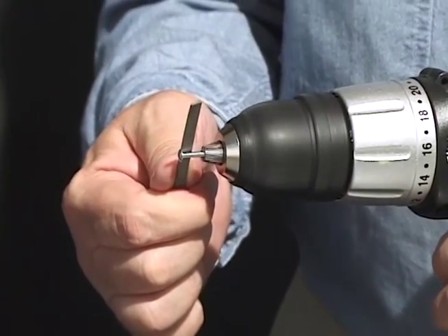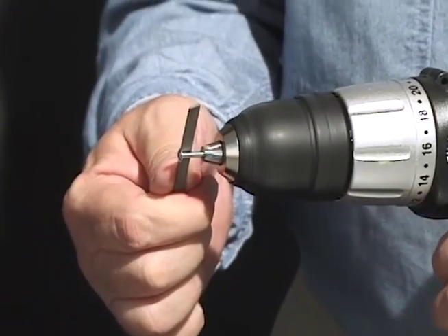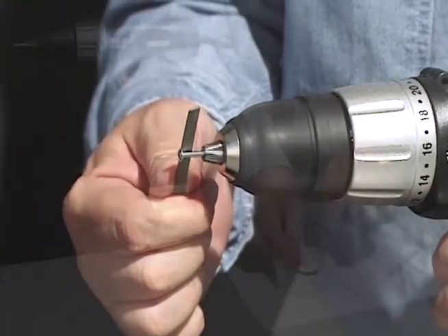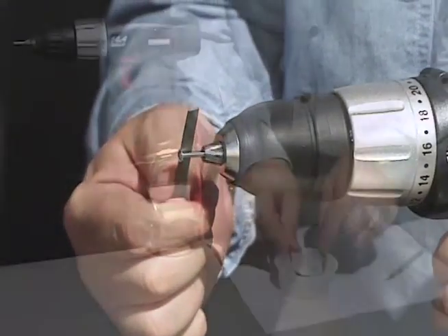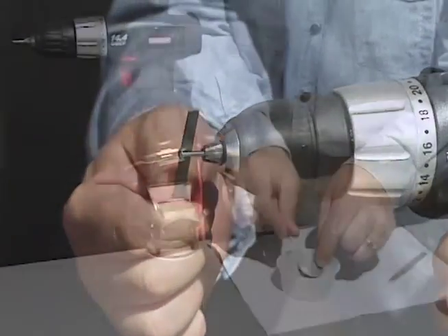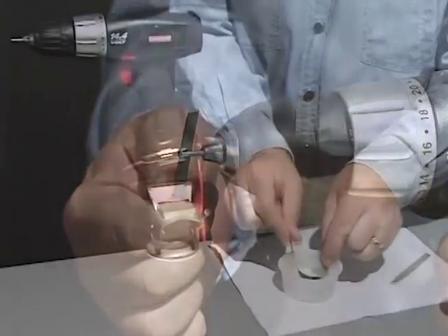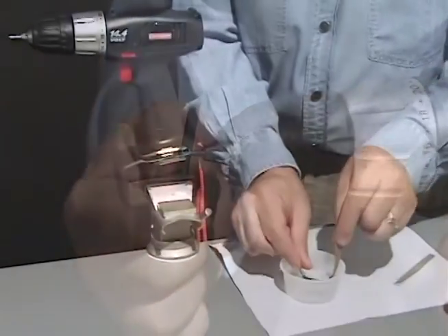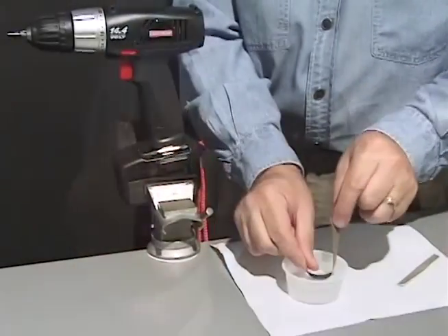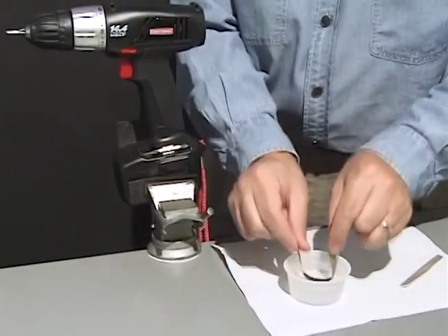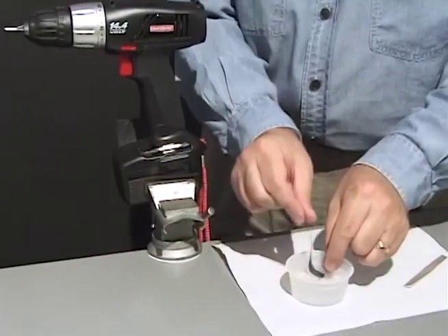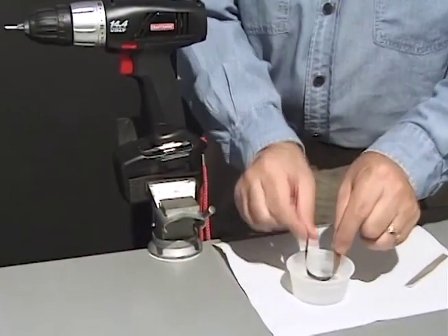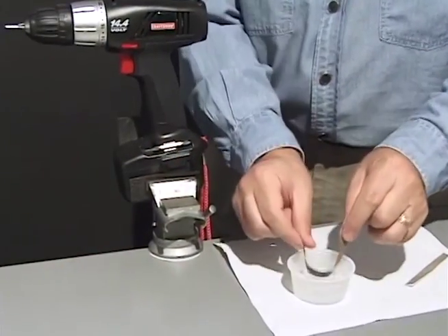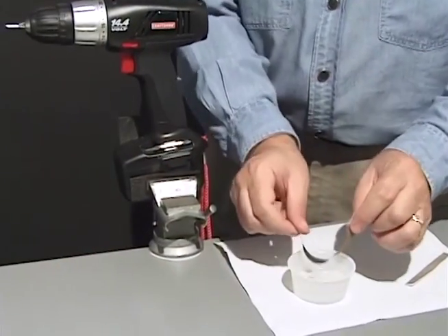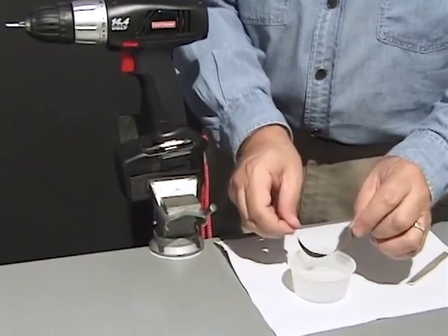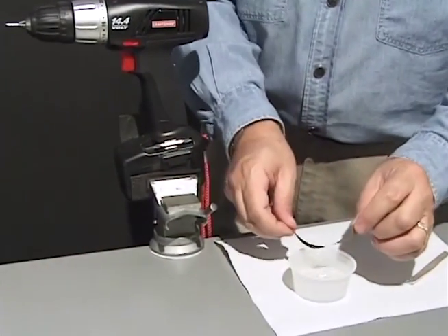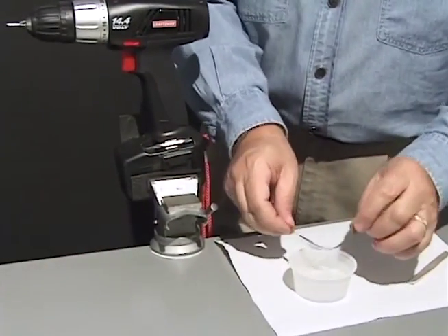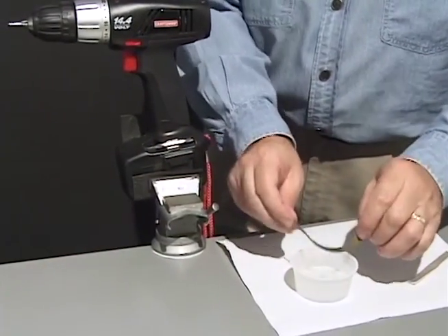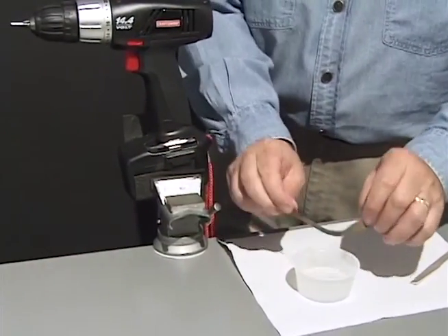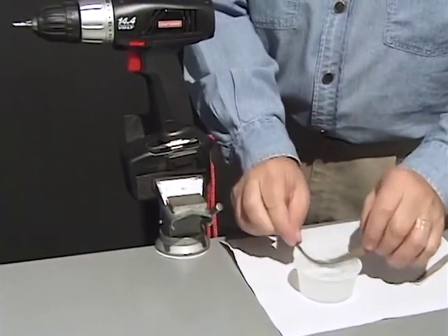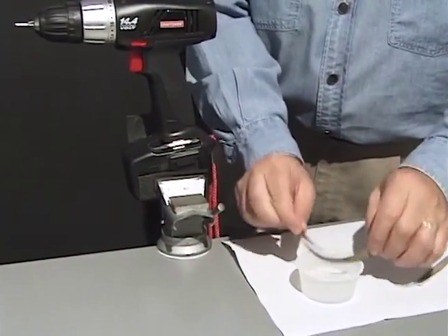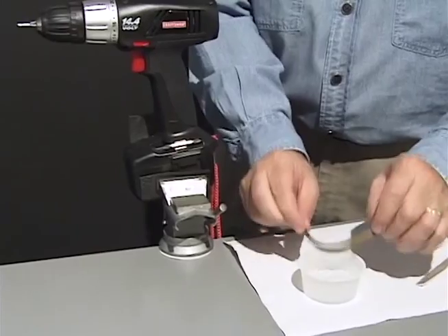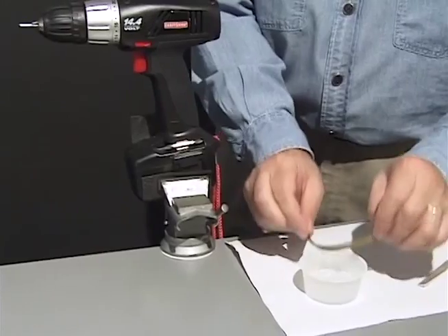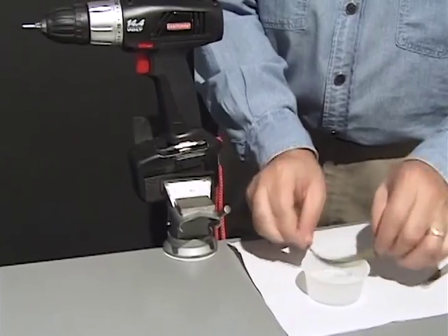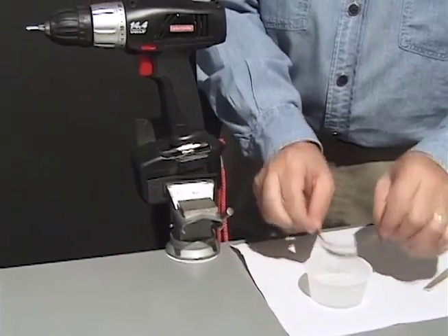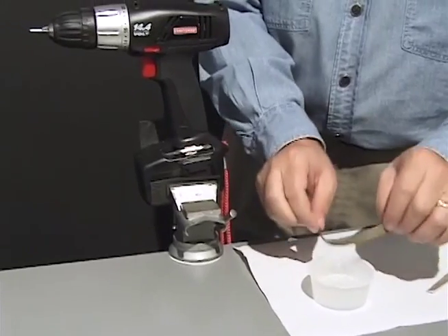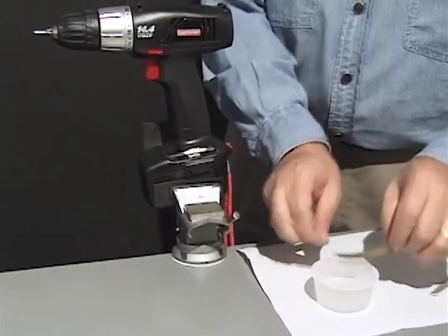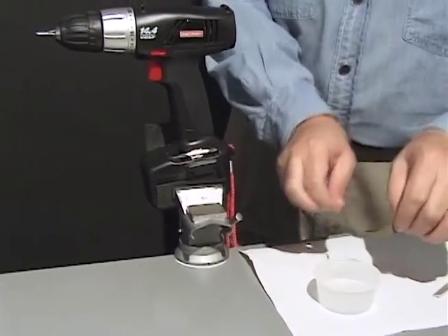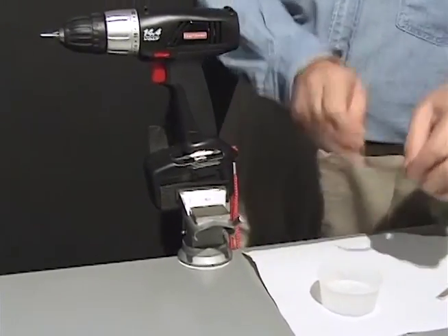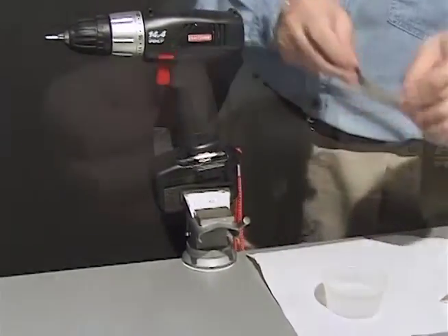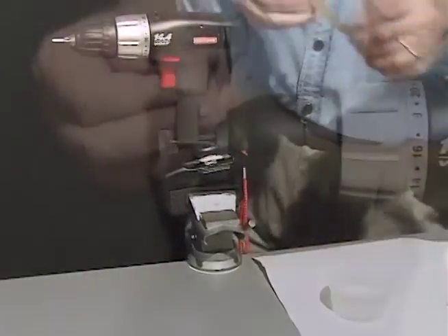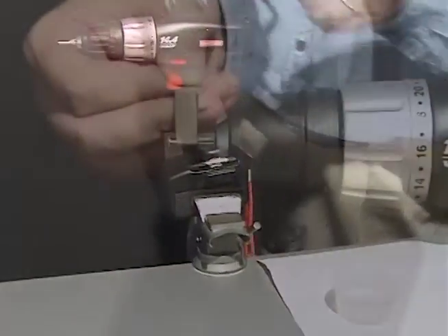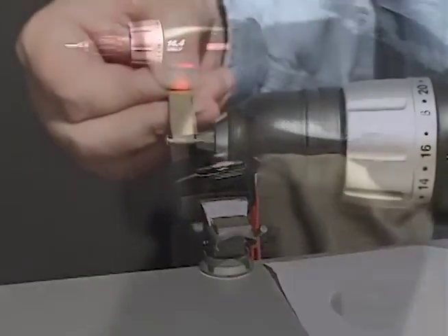With the drill still in the vise, polish the nail axles the same way as the one-piece axles.